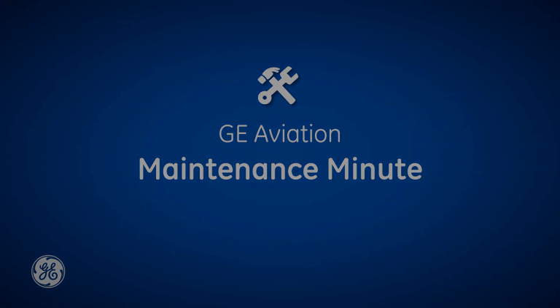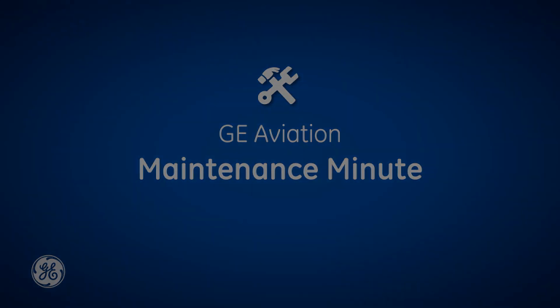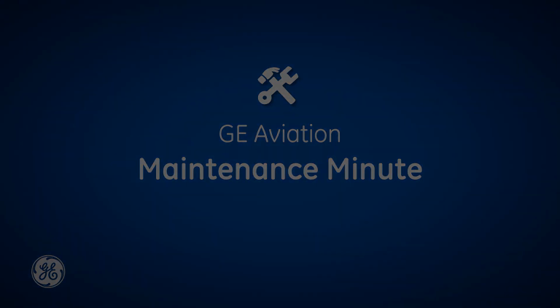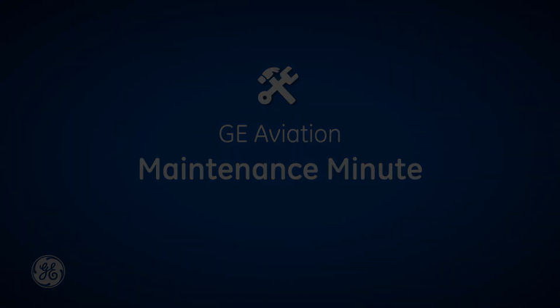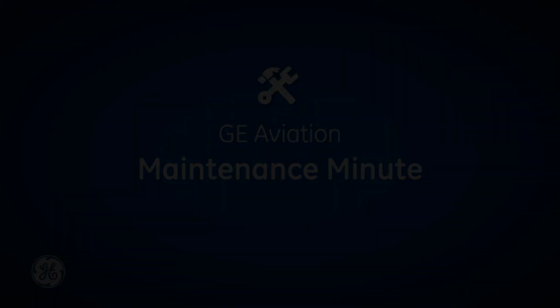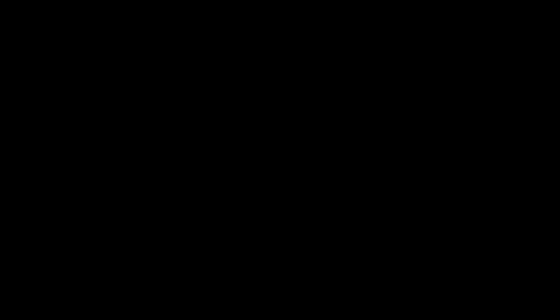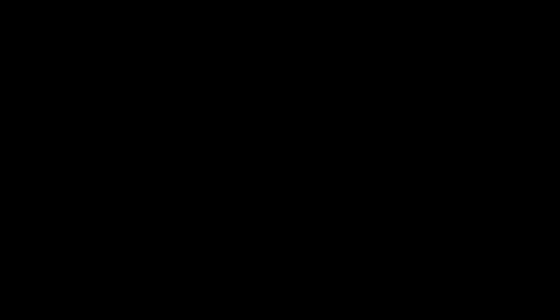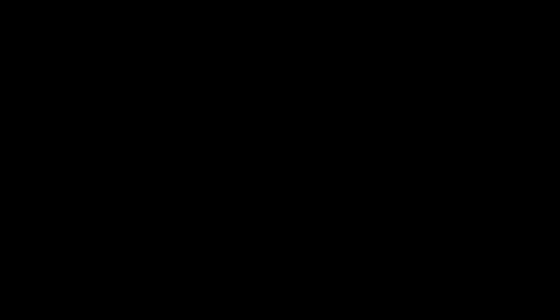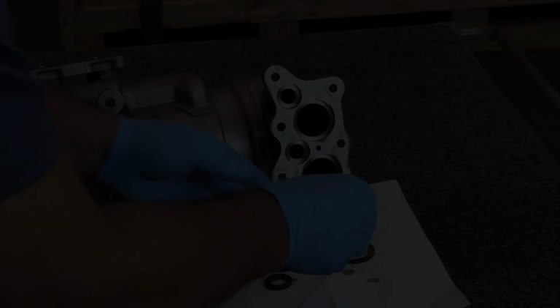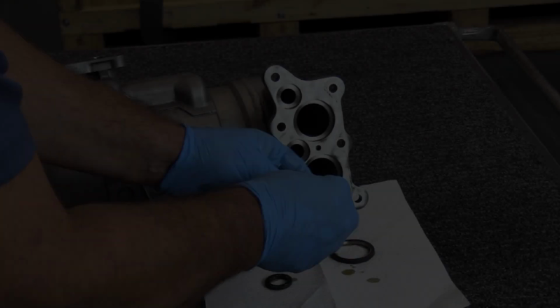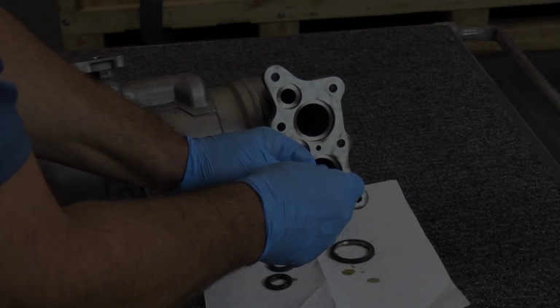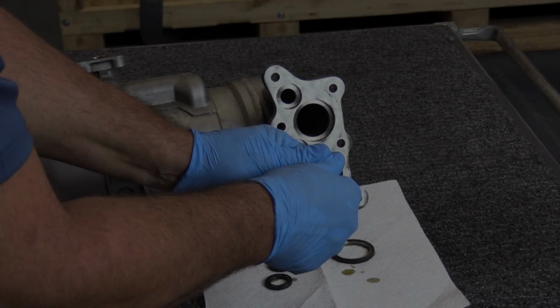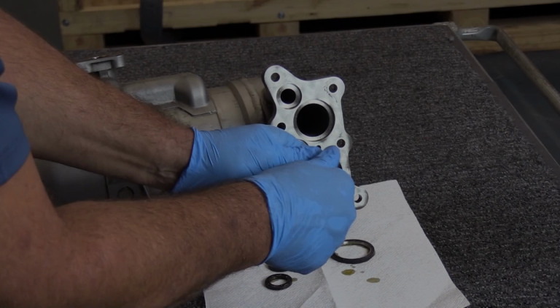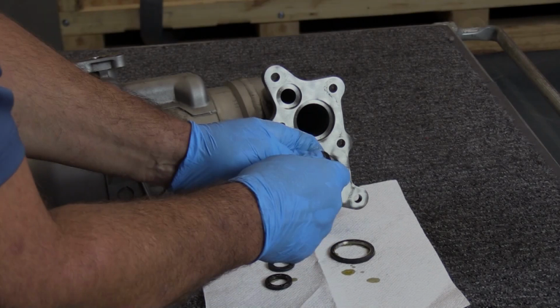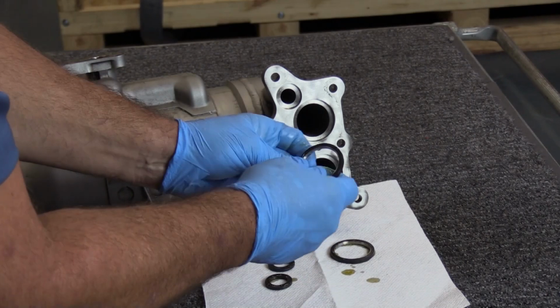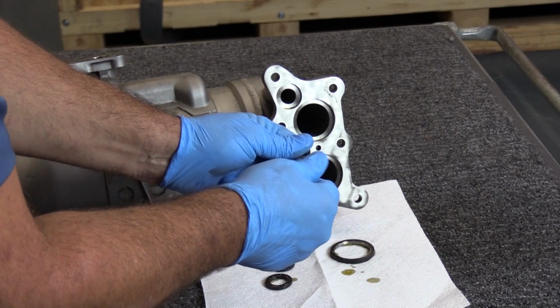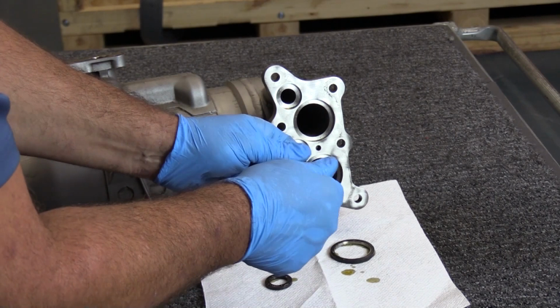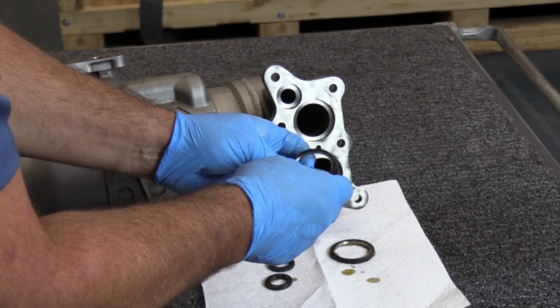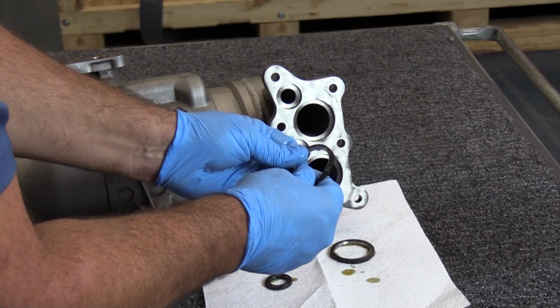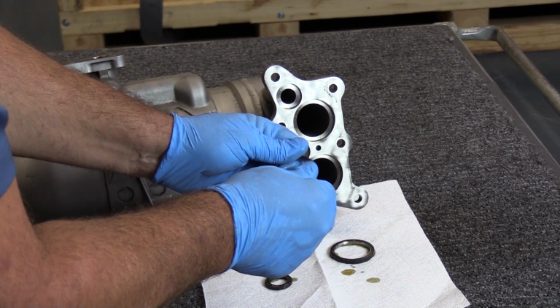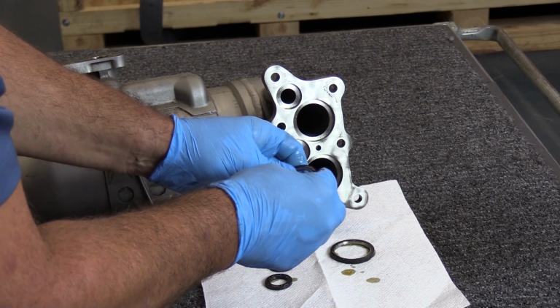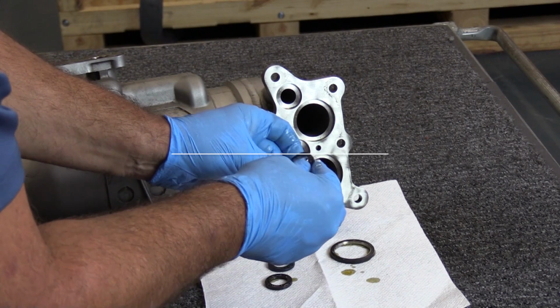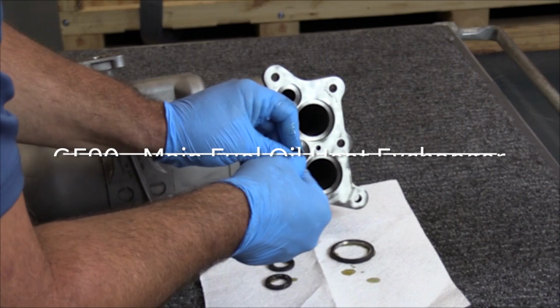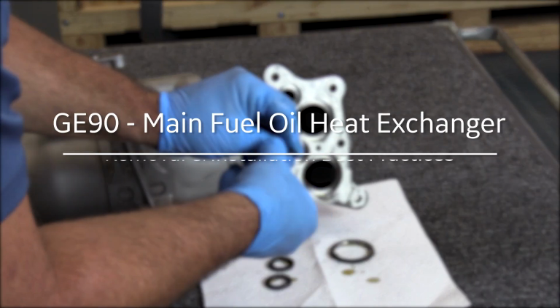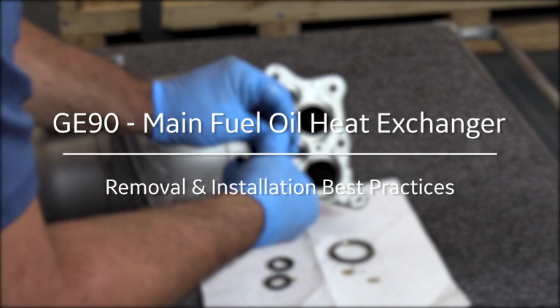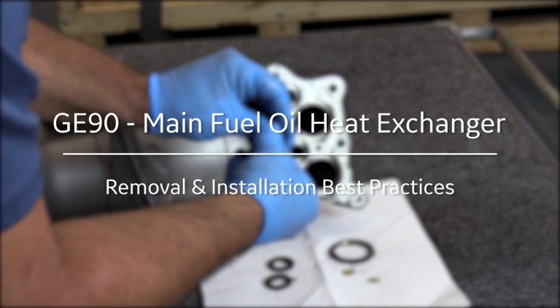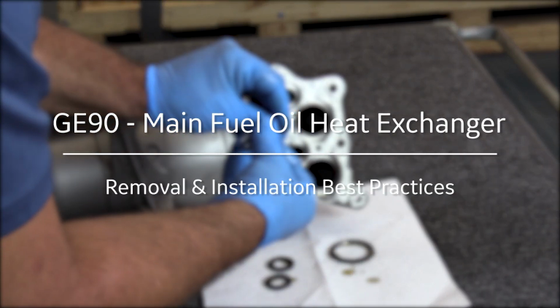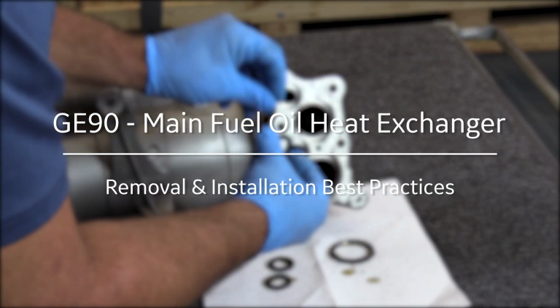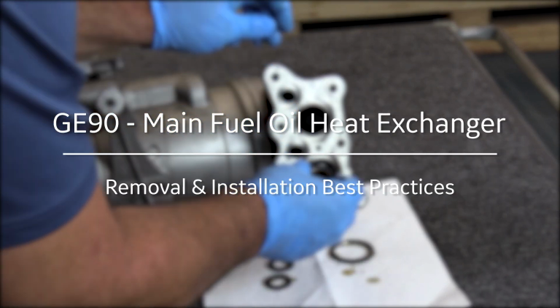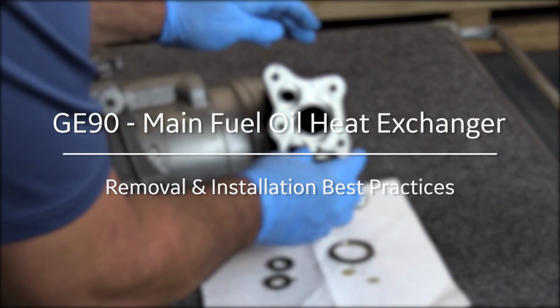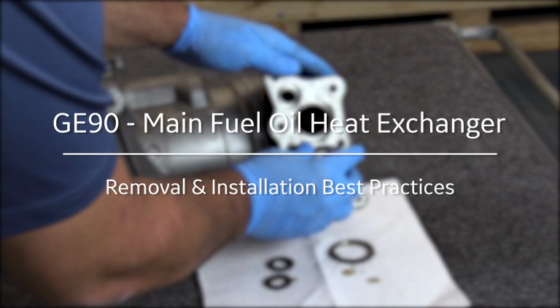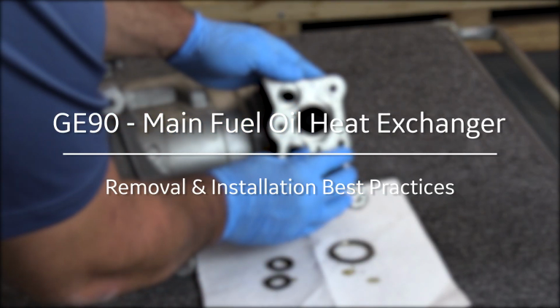It's GE90 Maintenance Minute. We are going to remove and install the main fuel oil heat exchanger.